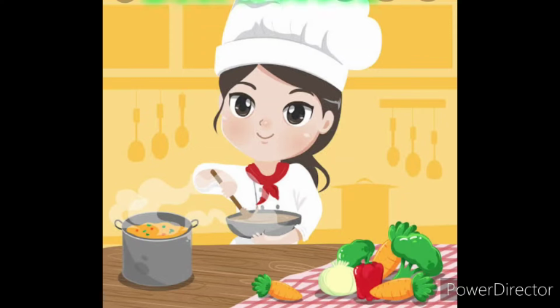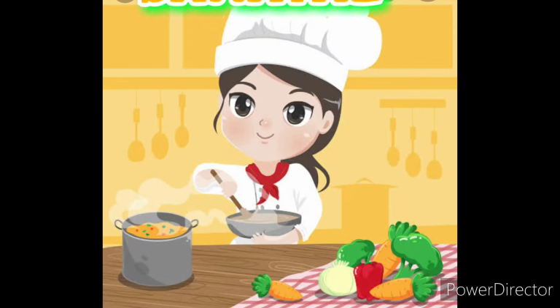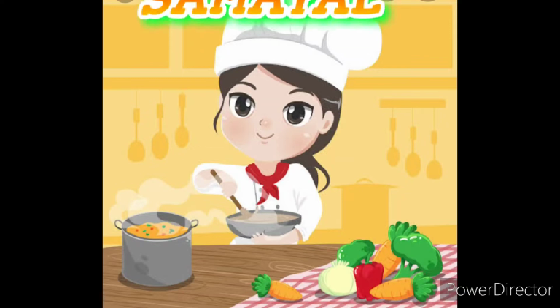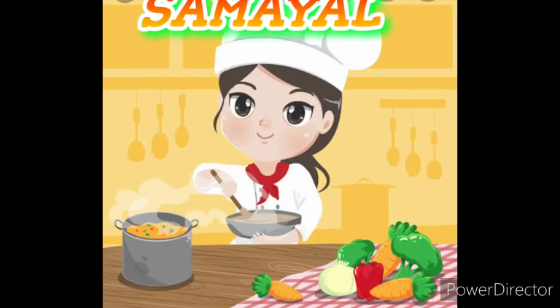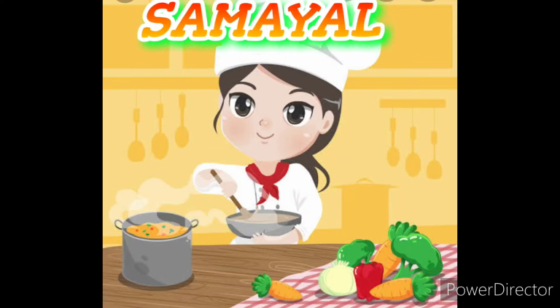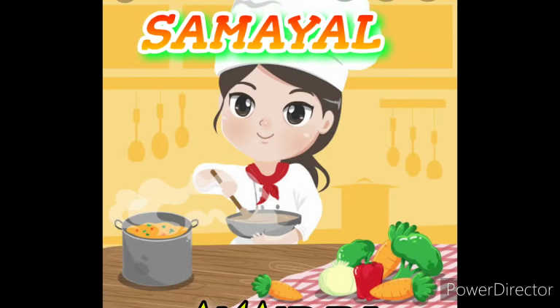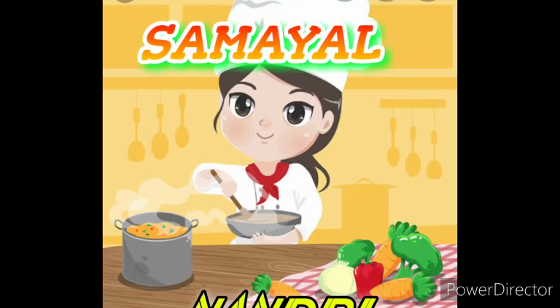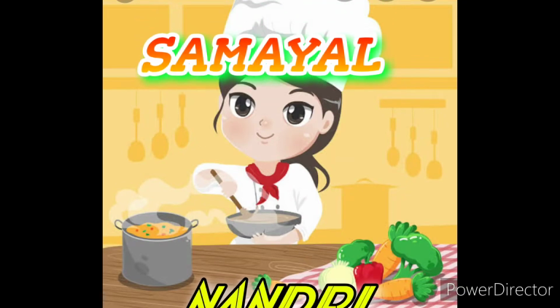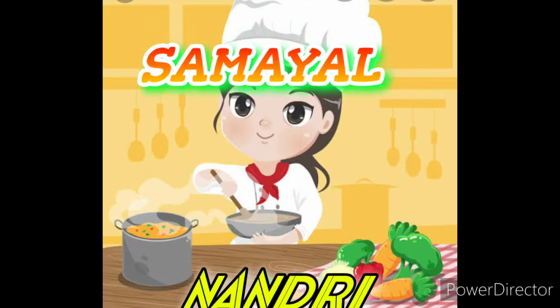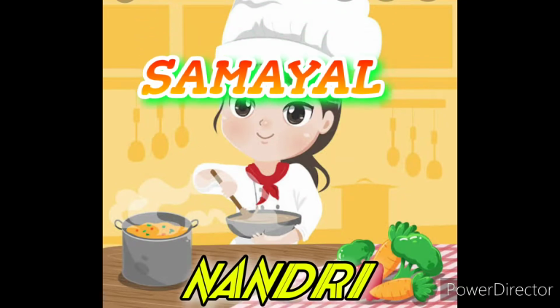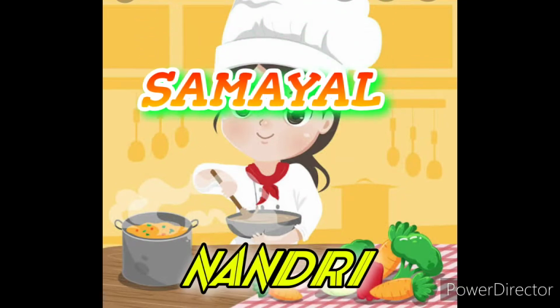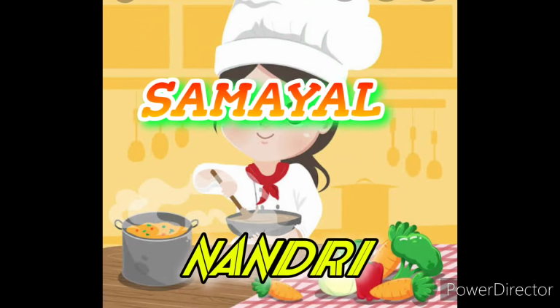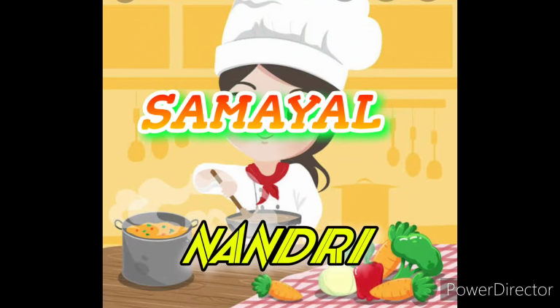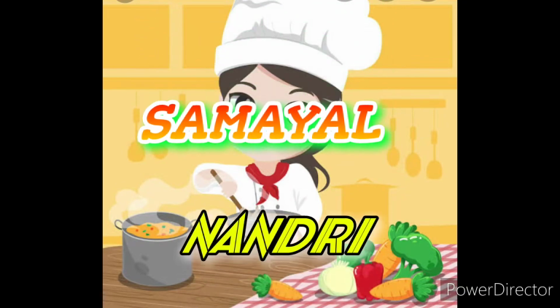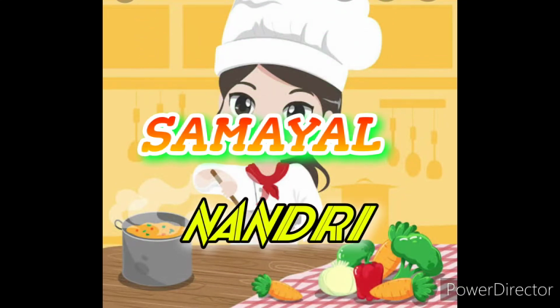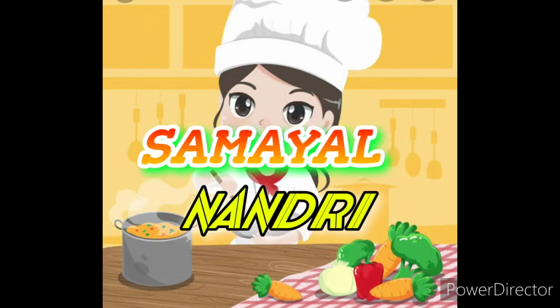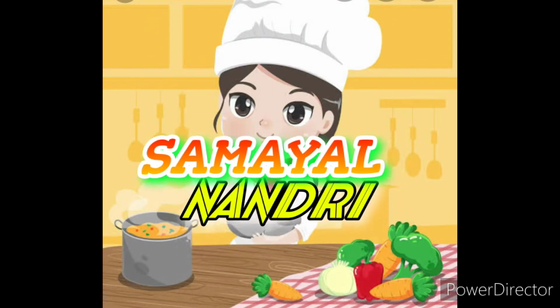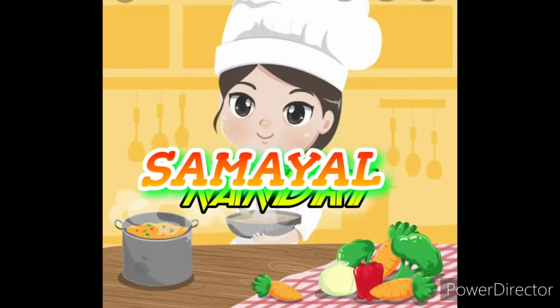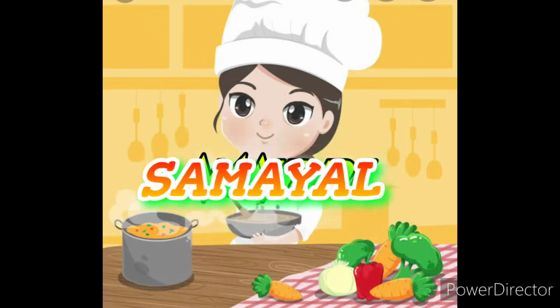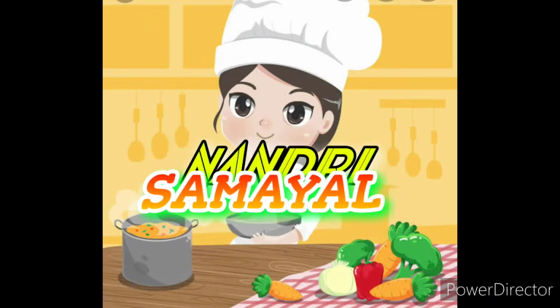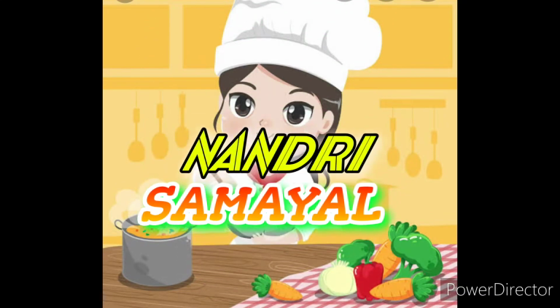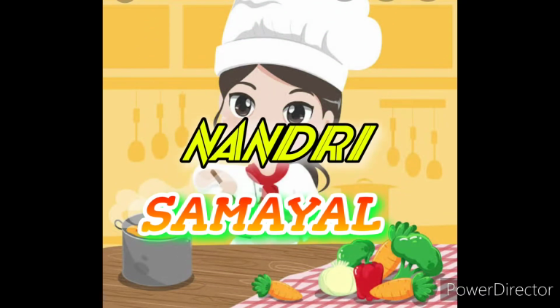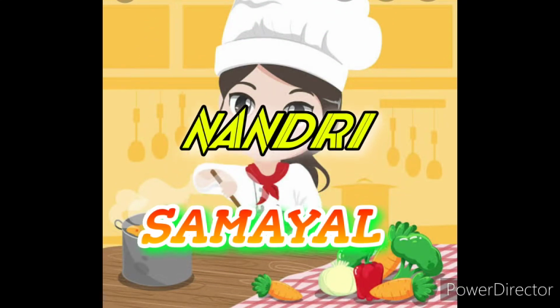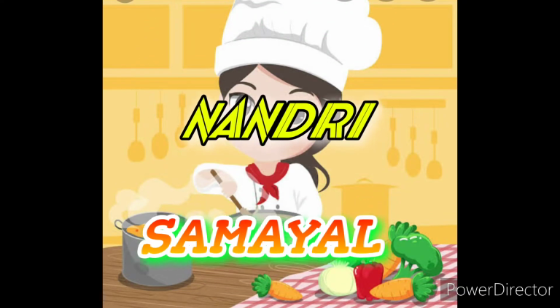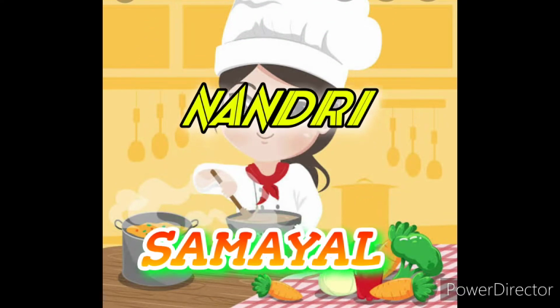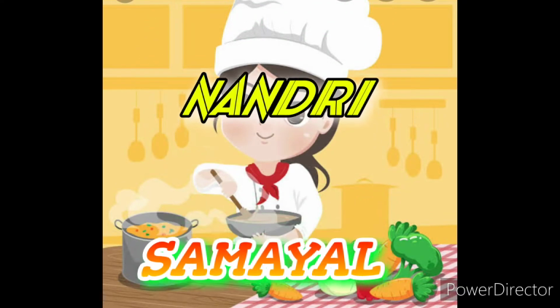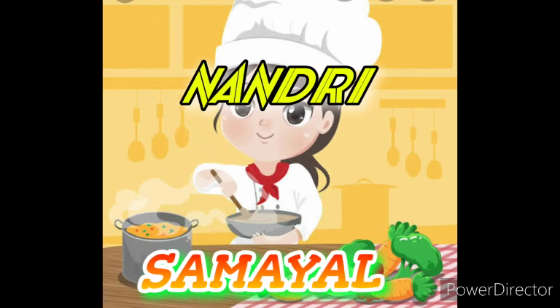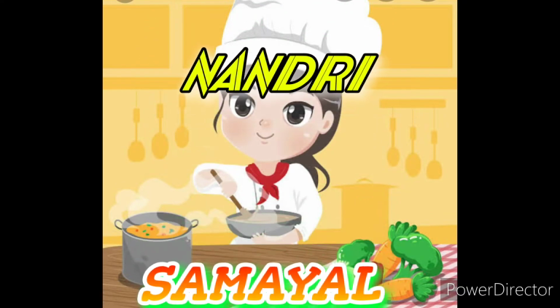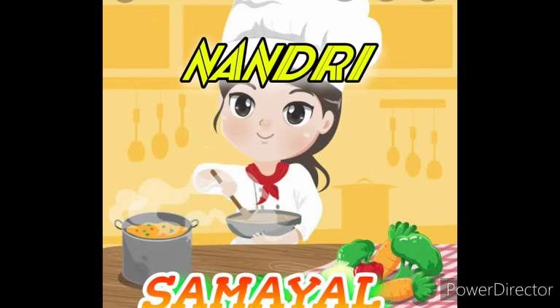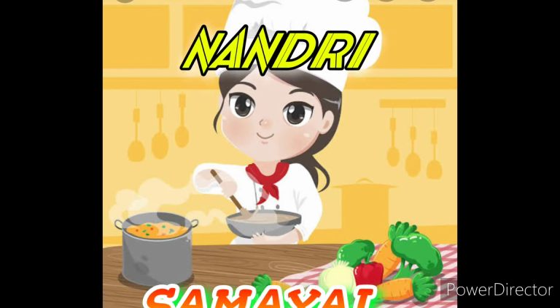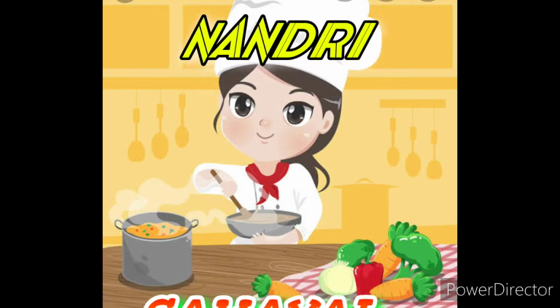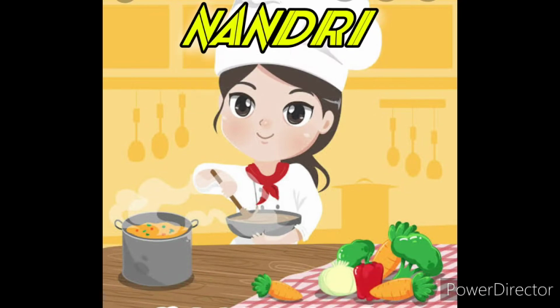Hello friends, welcome, welcome to Nandisamiel friends.